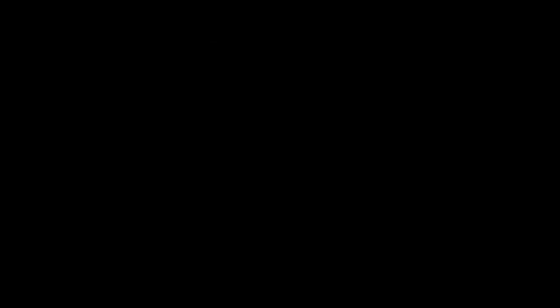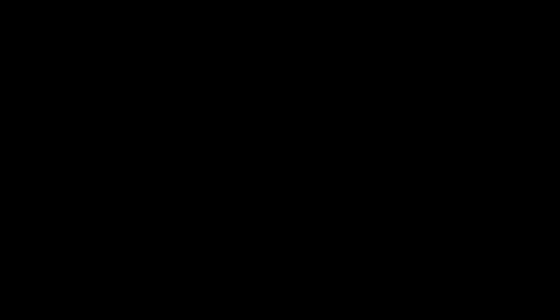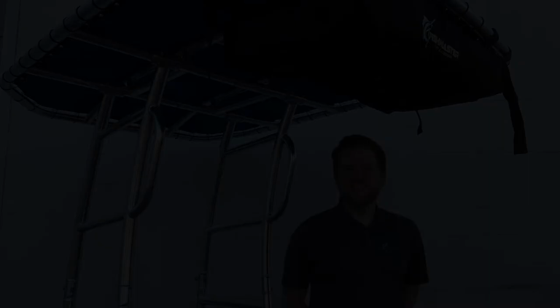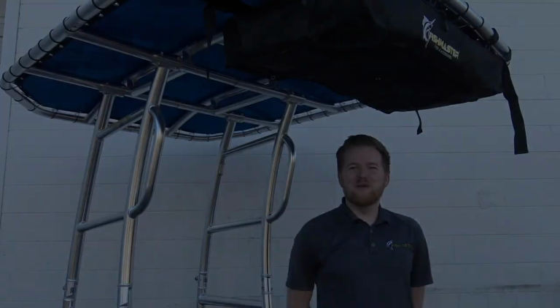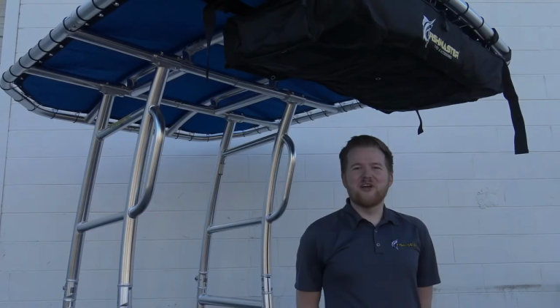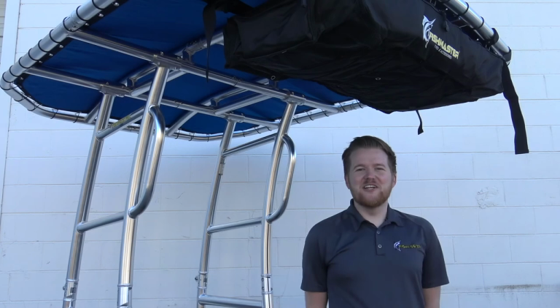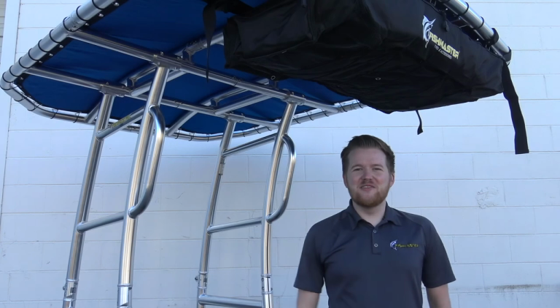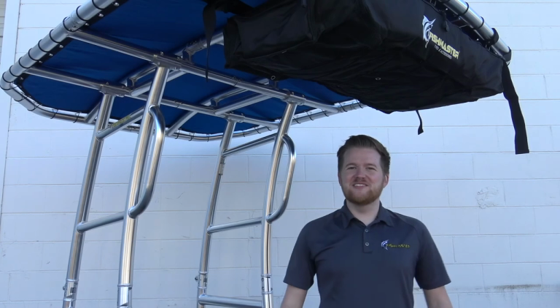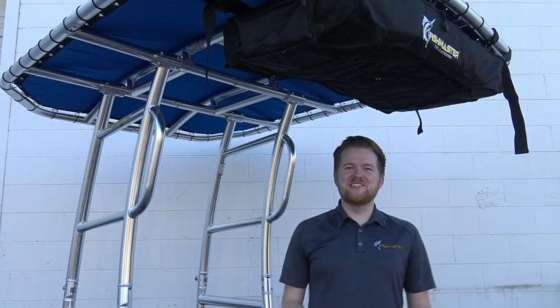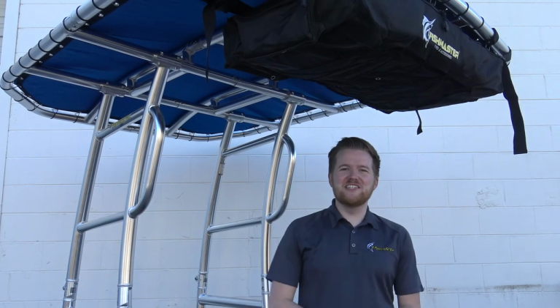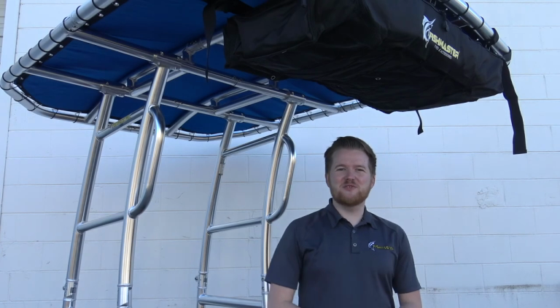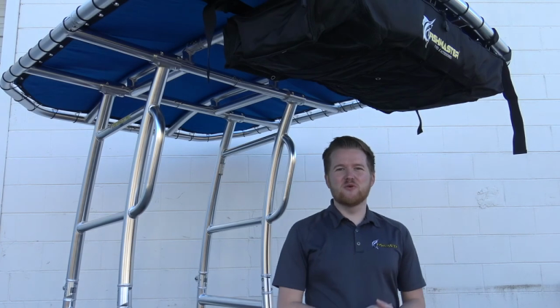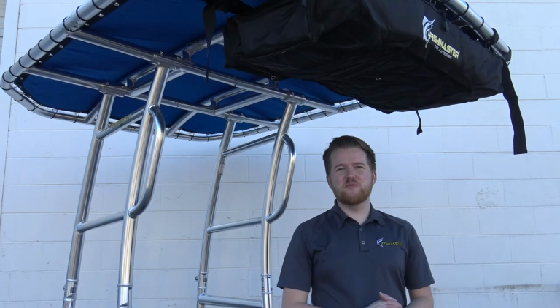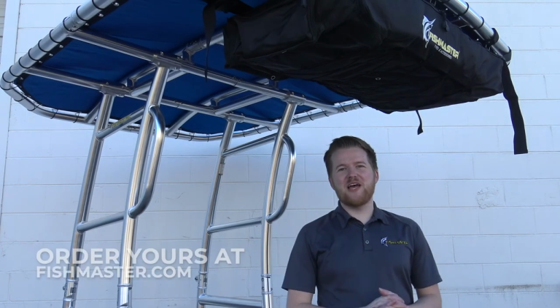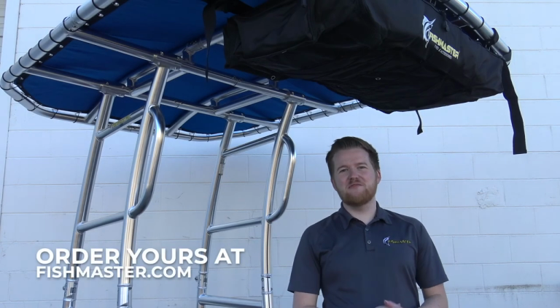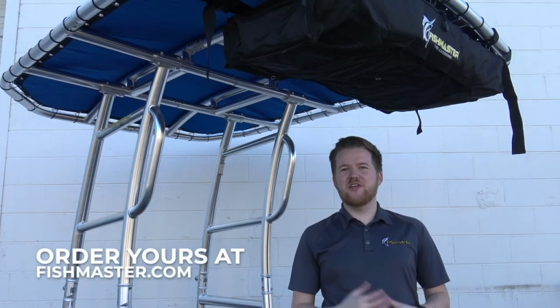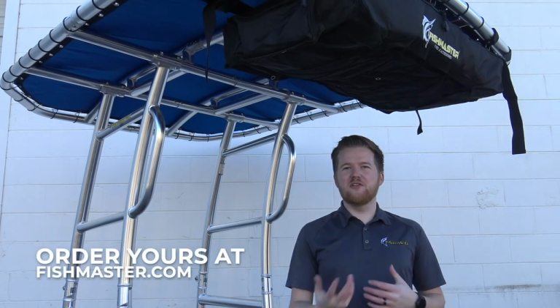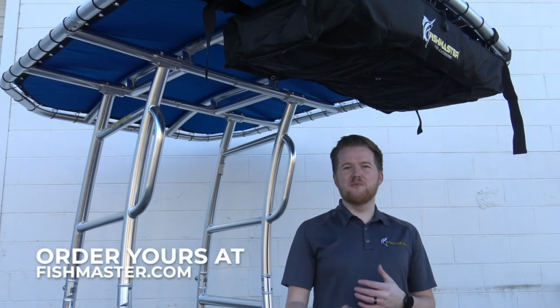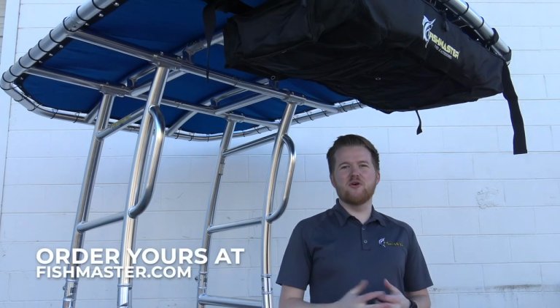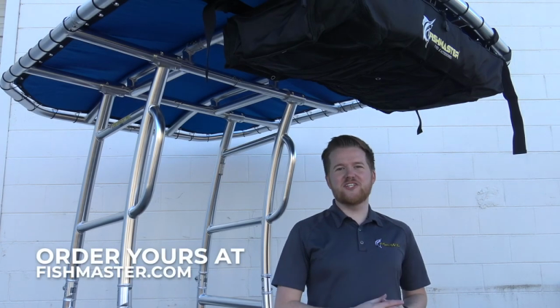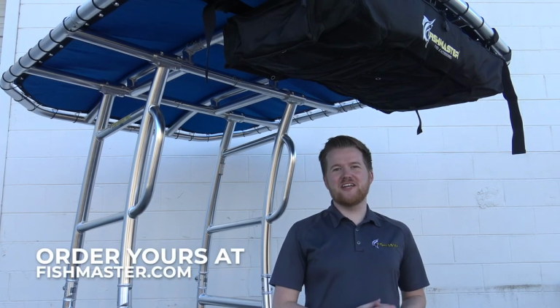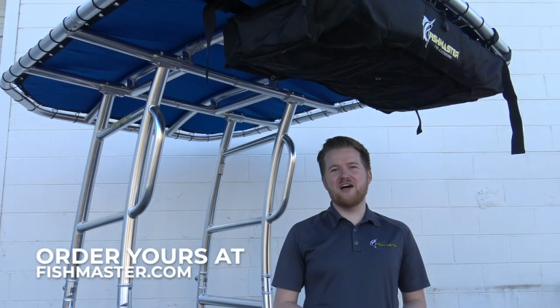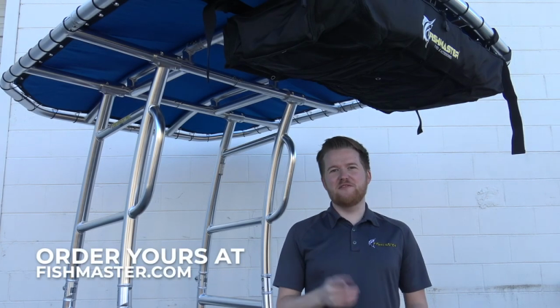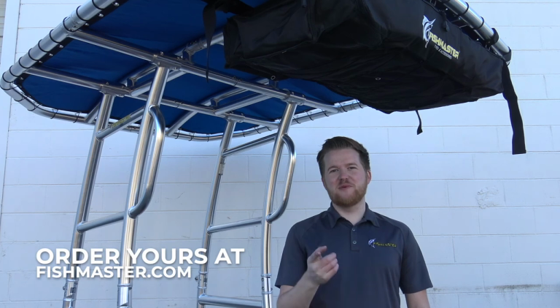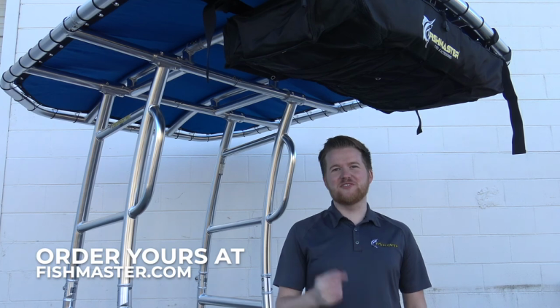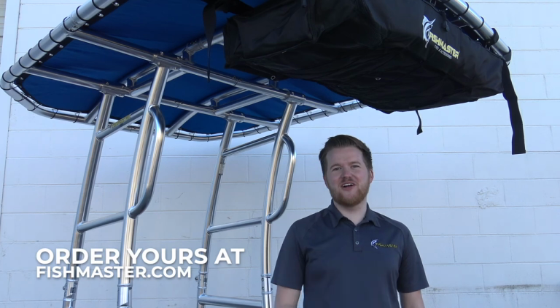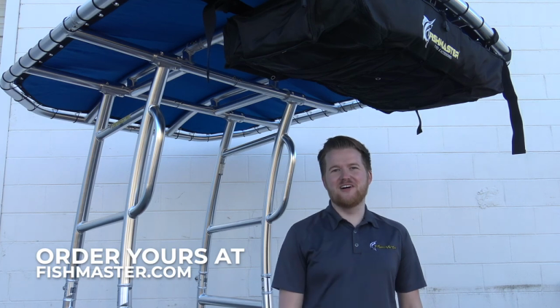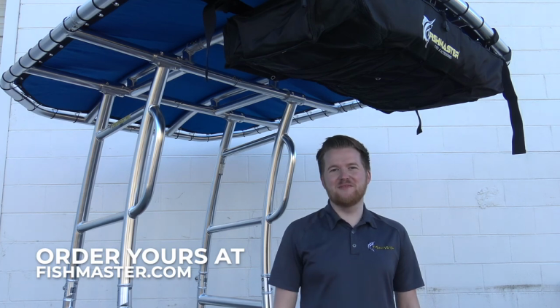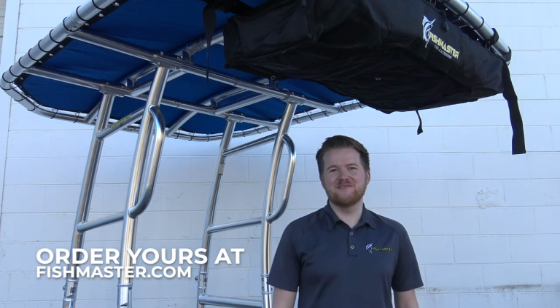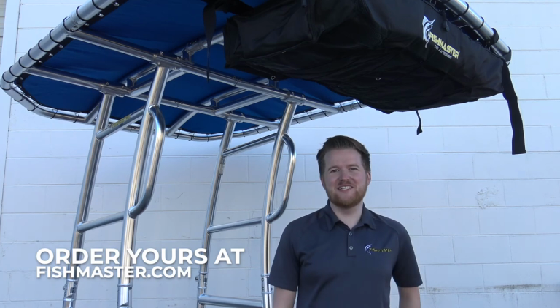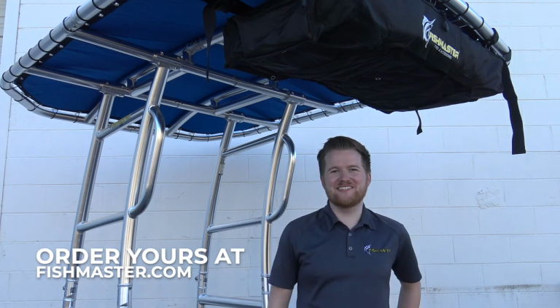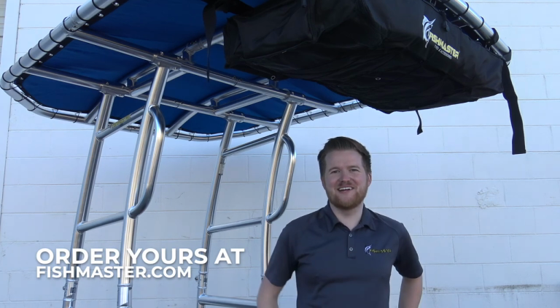So once again, I'm Brandon and this is the T-Top Storage Bag. If you'd care to learn more, check it out at fishmaster.com. See you next time.